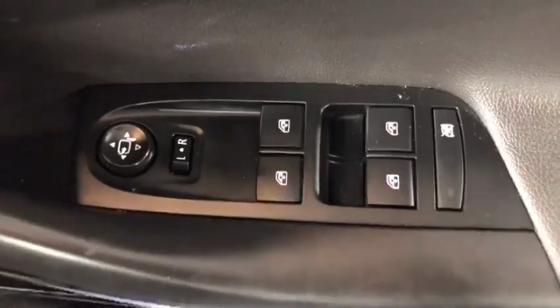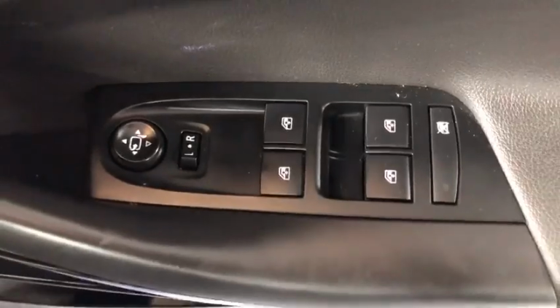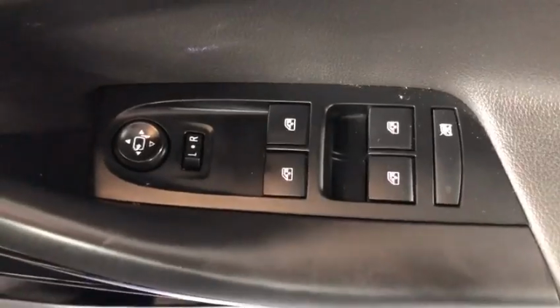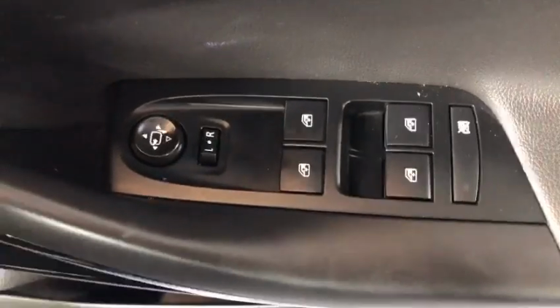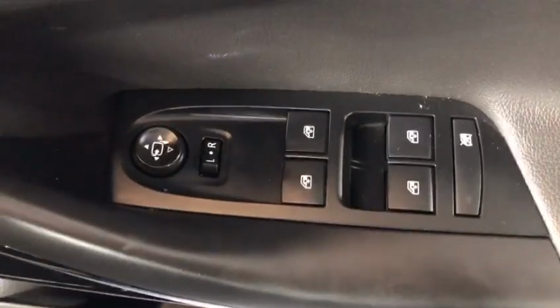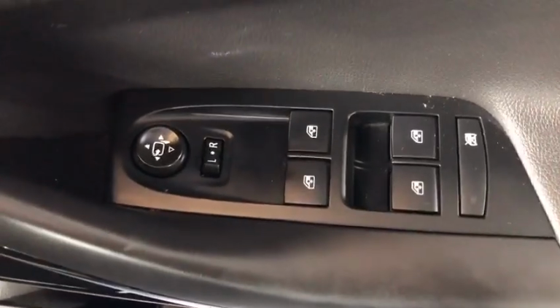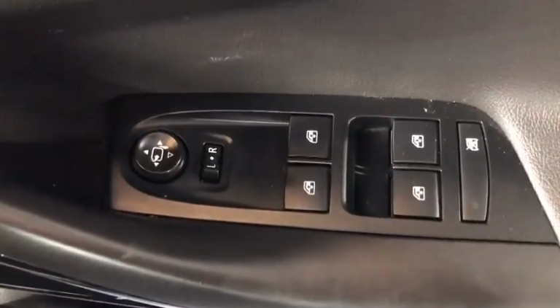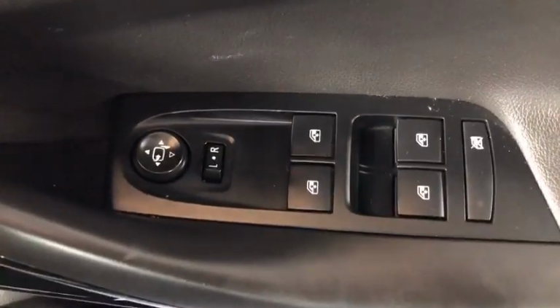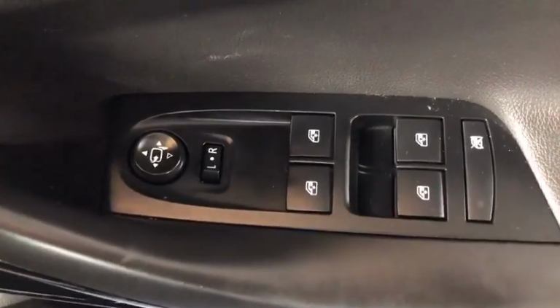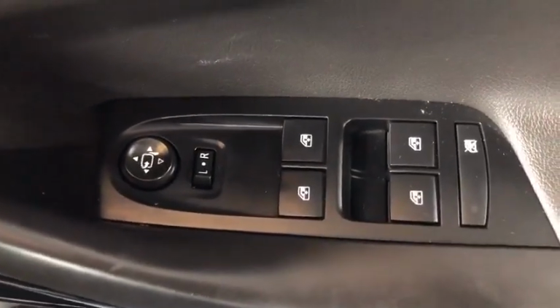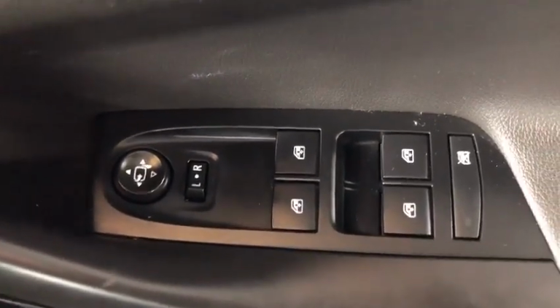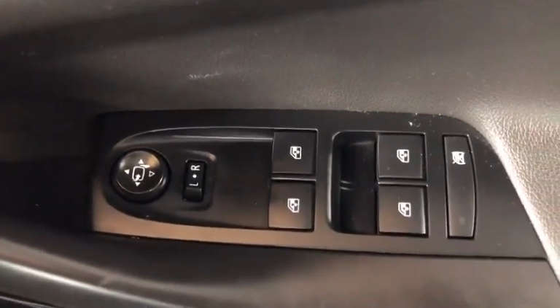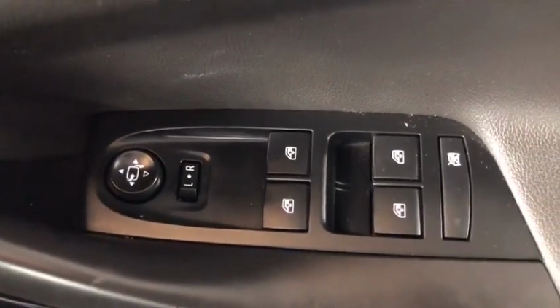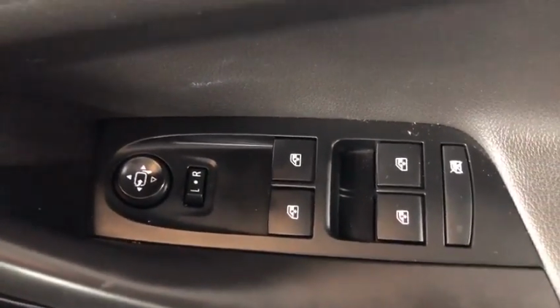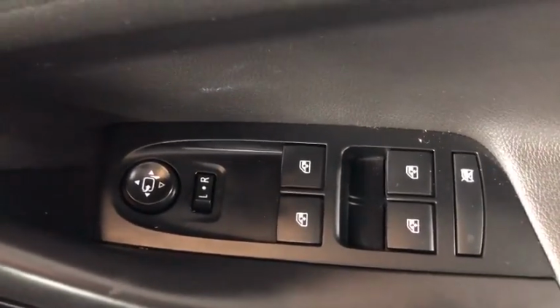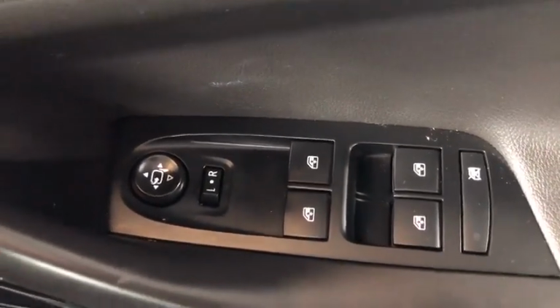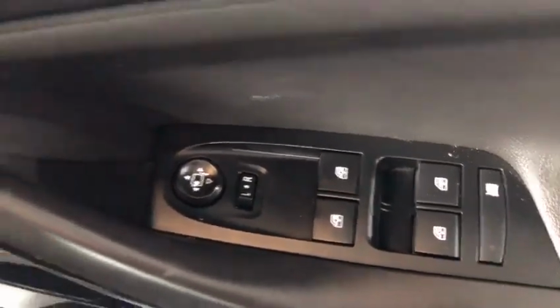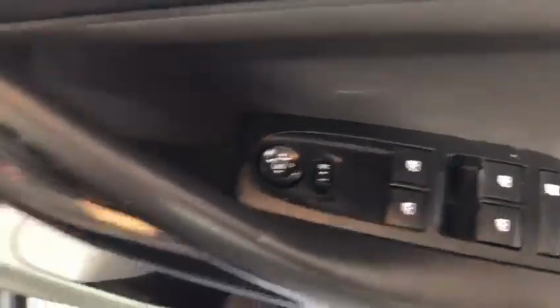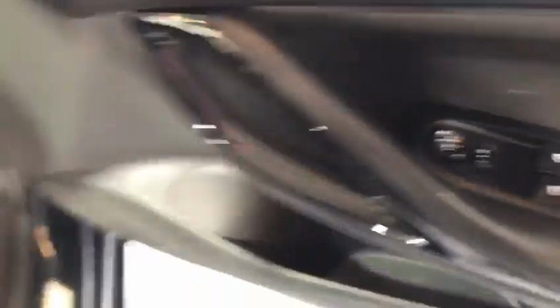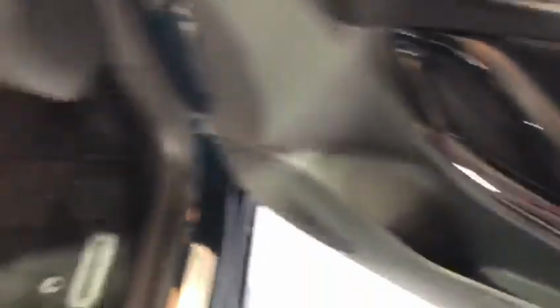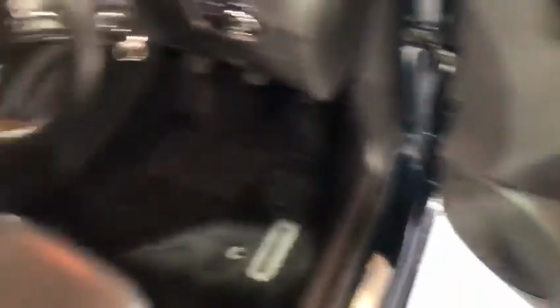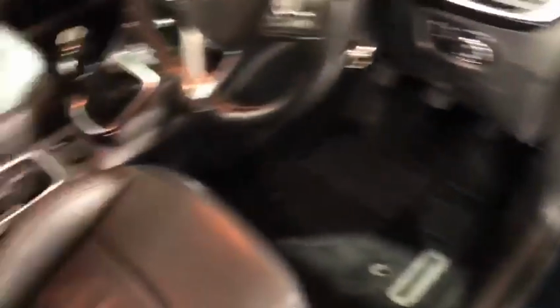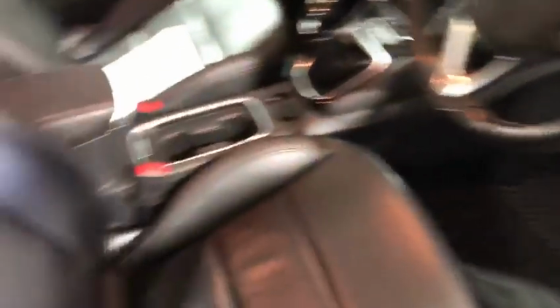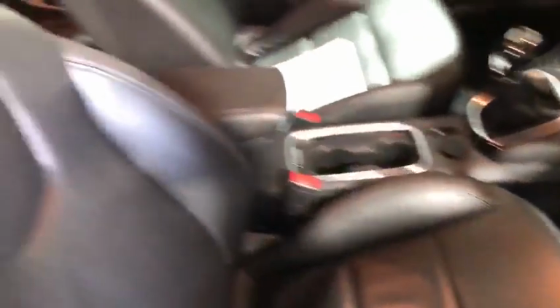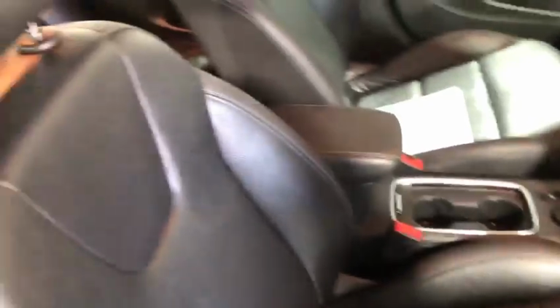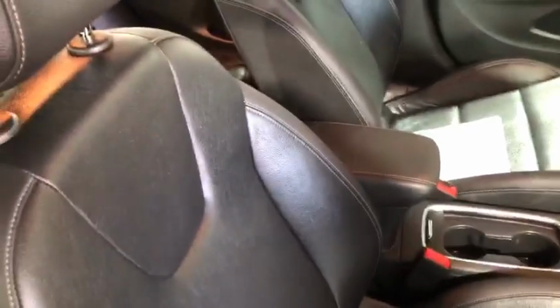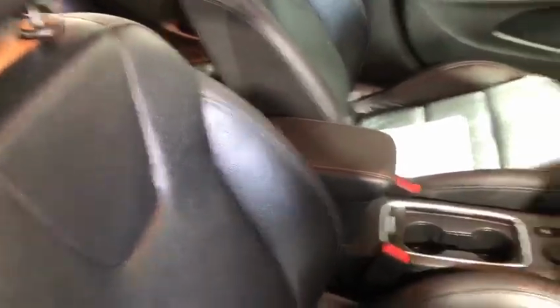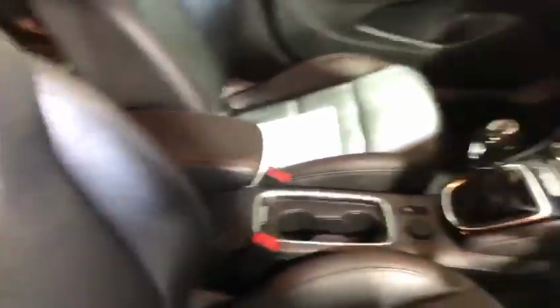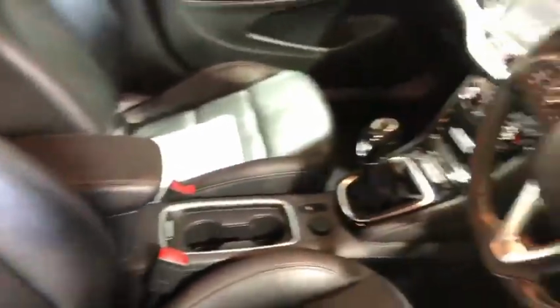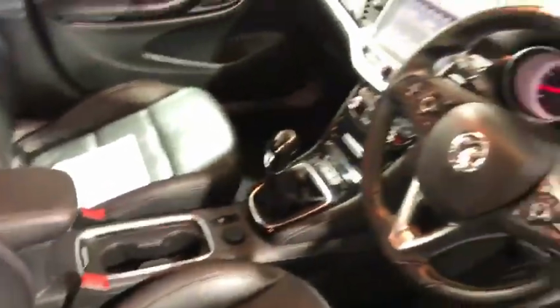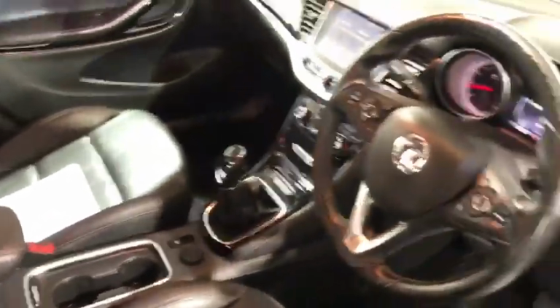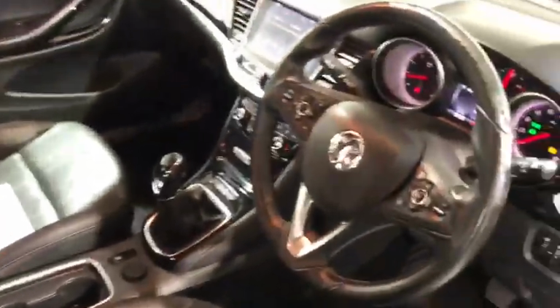We've also got electric door mirrors and heated door mirrors, with the leathers in beautiful condition.